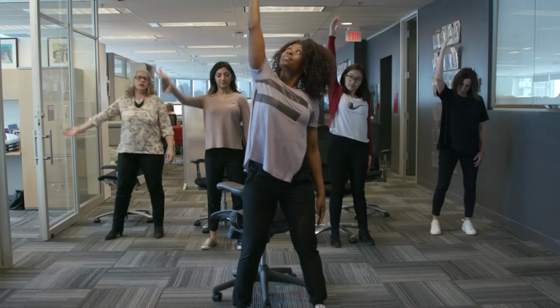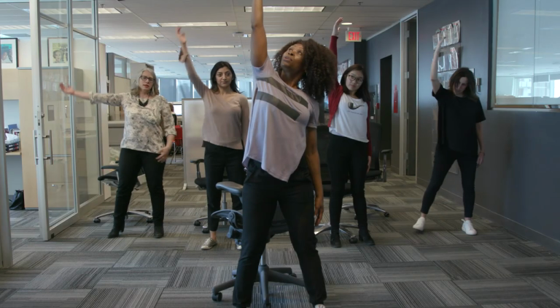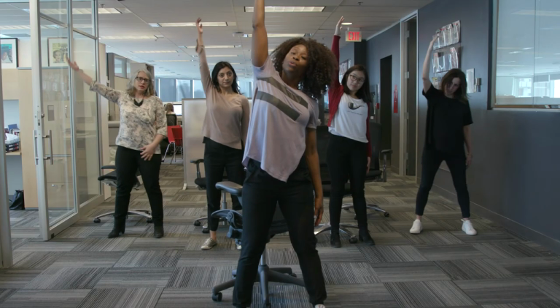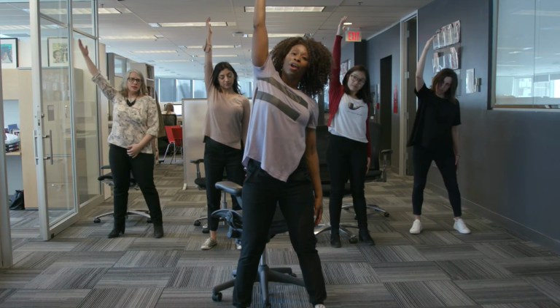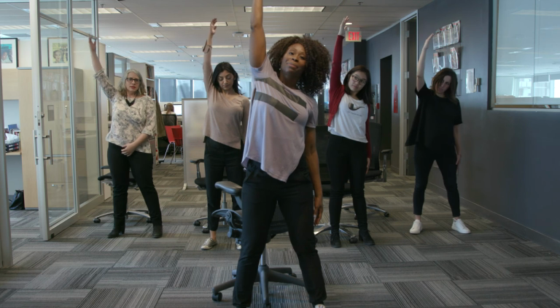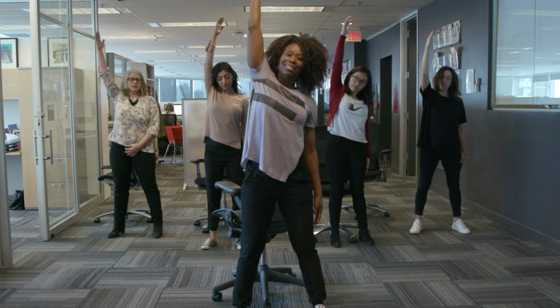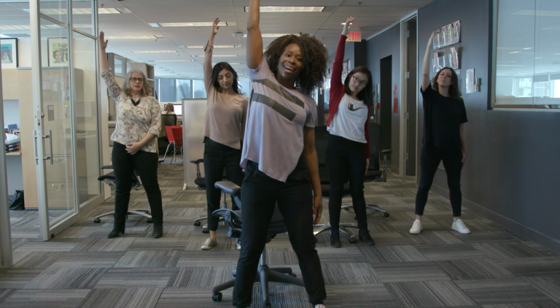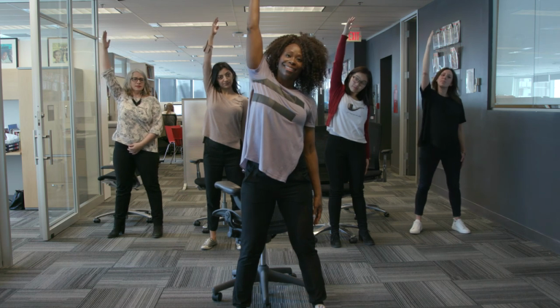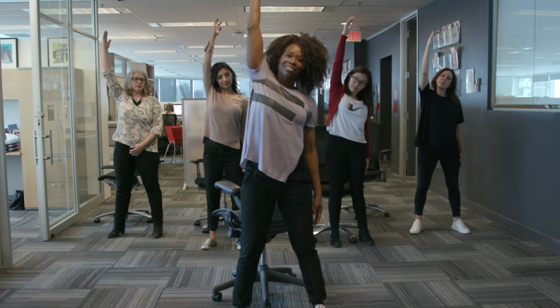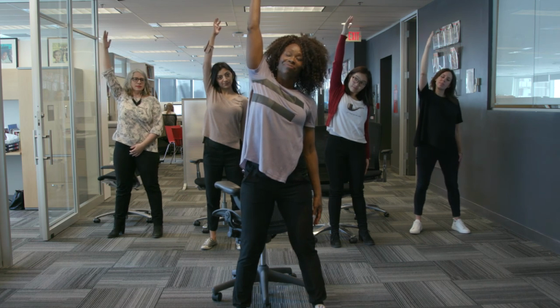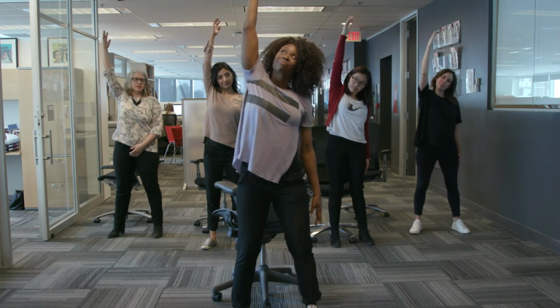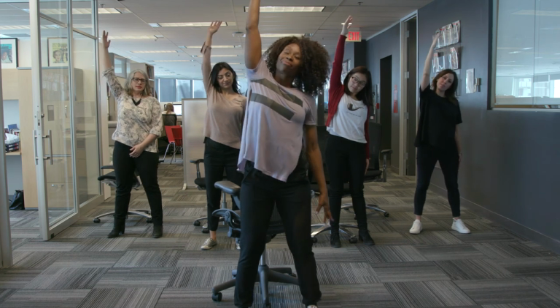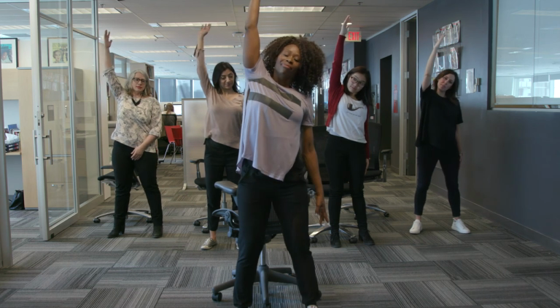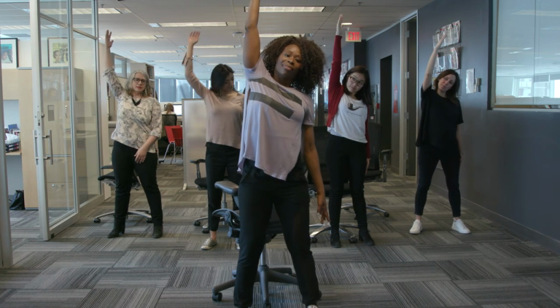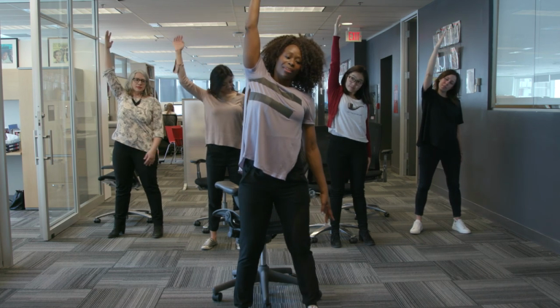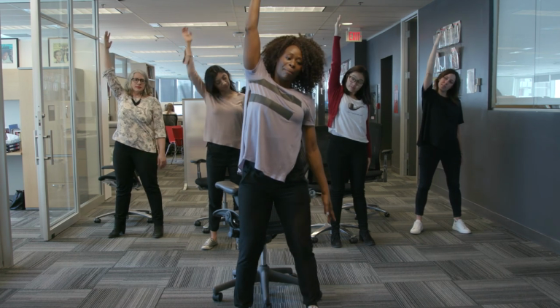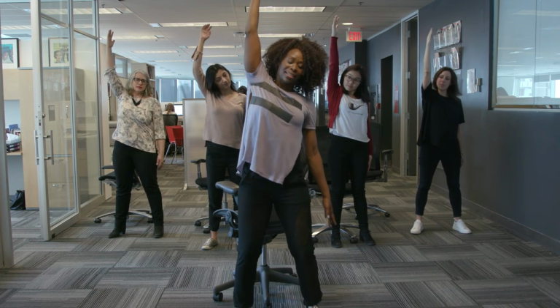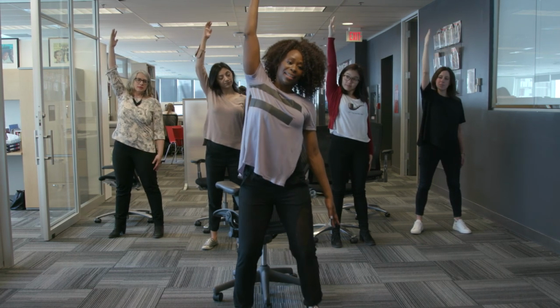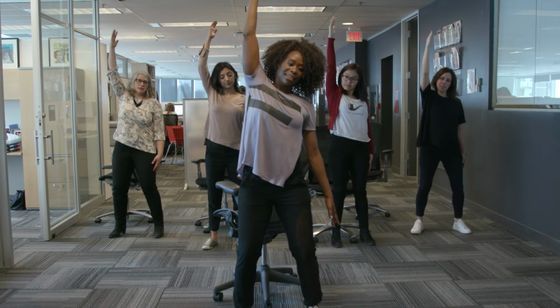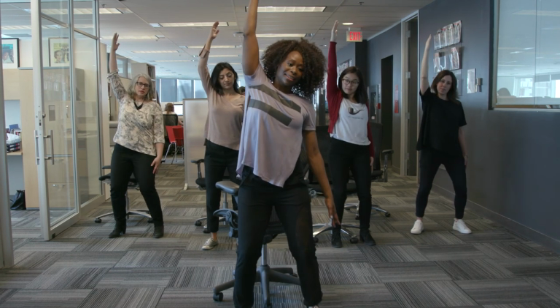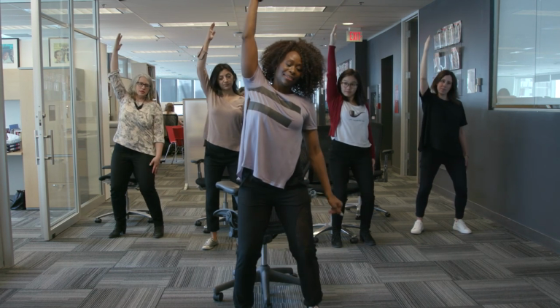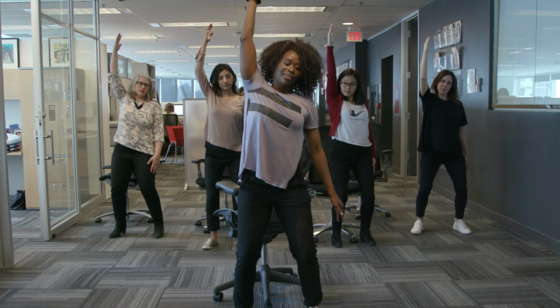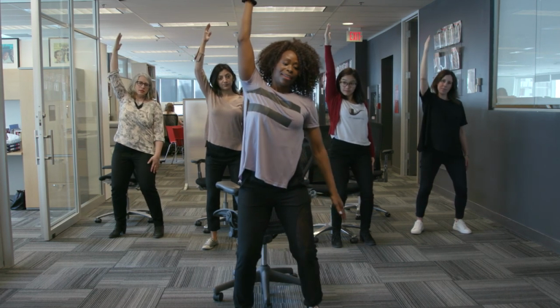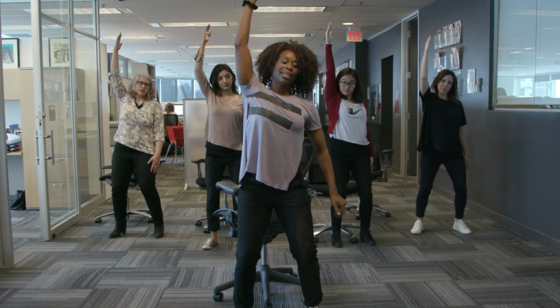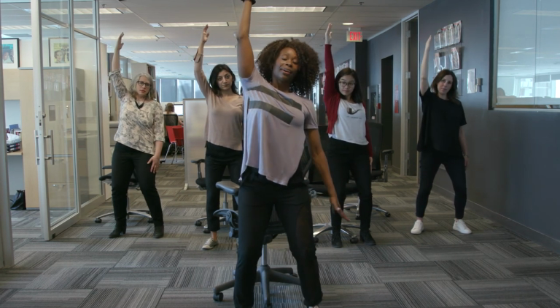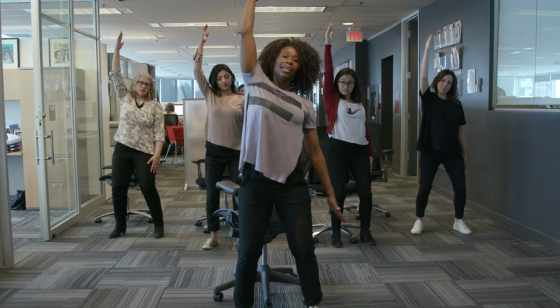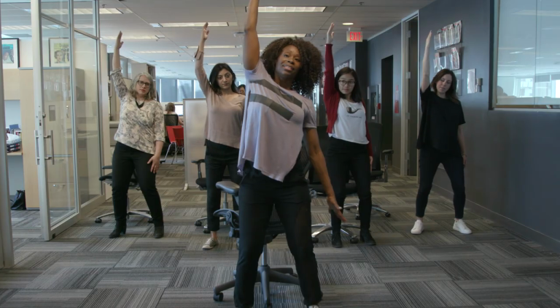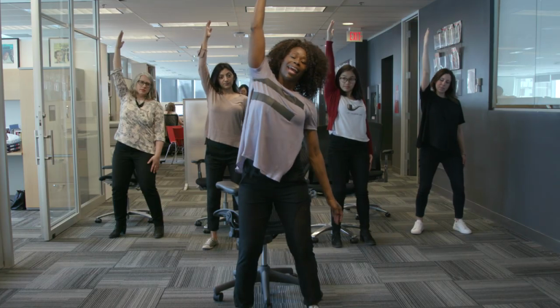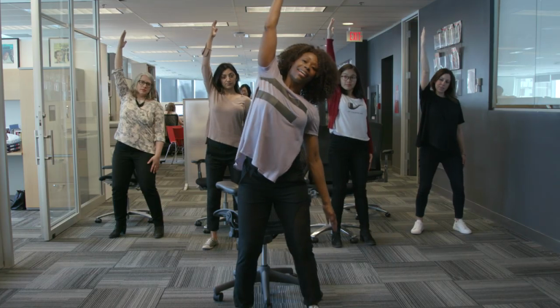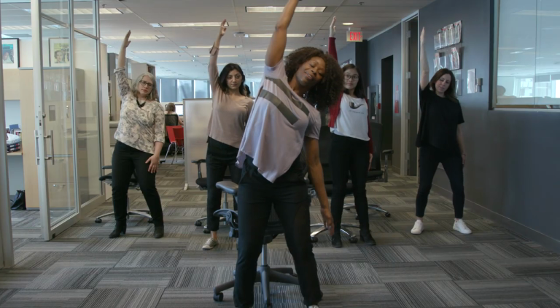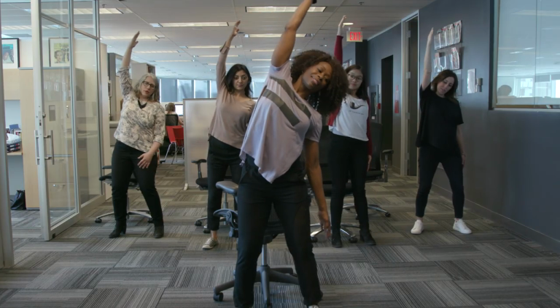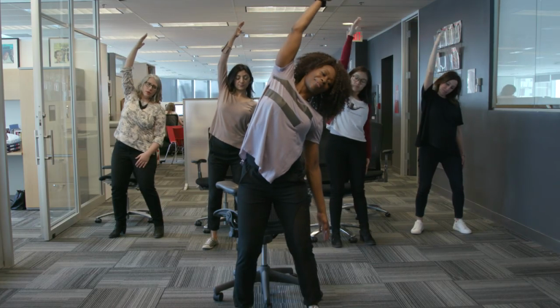Reaching one arm up to the sky. Bend knees. Inhale, lift. Exhale, sideways.